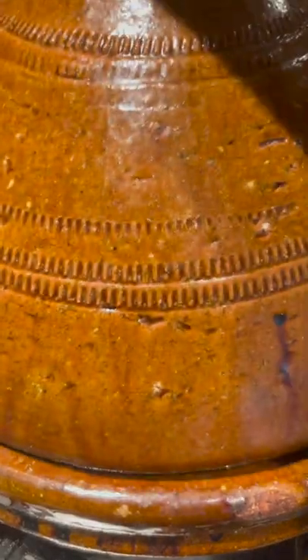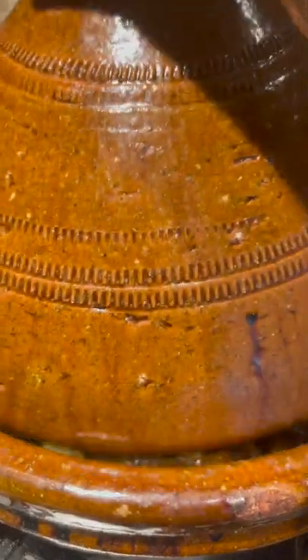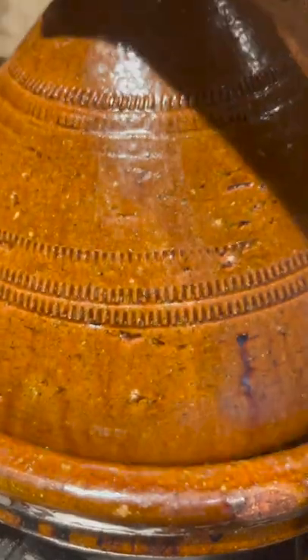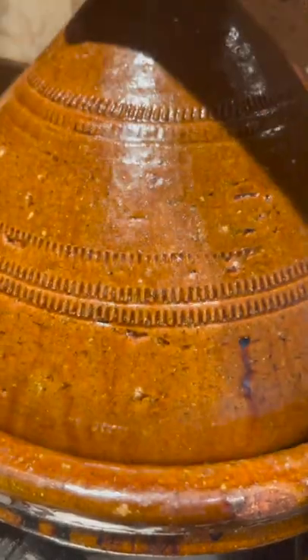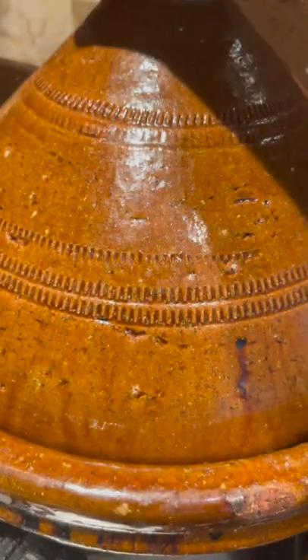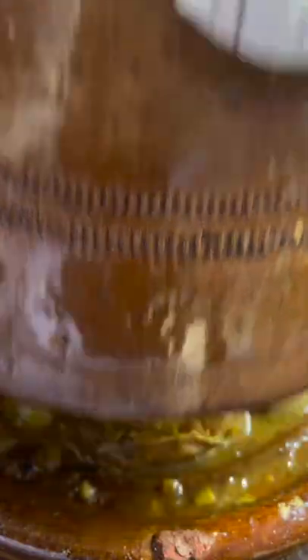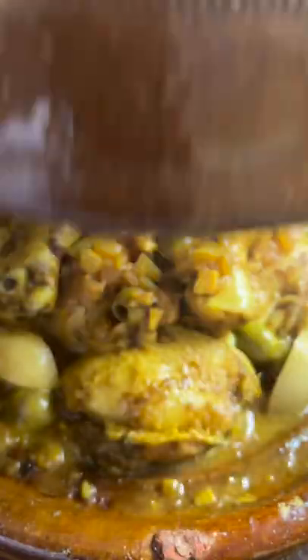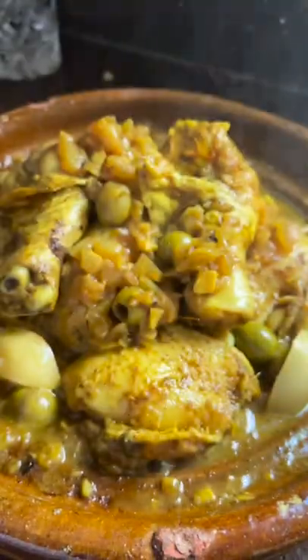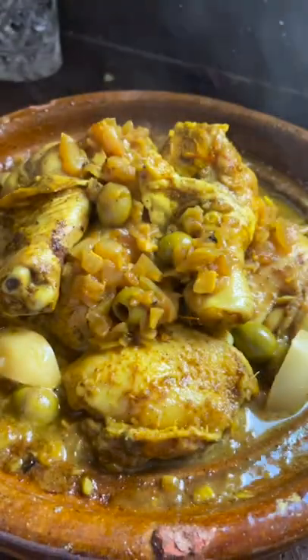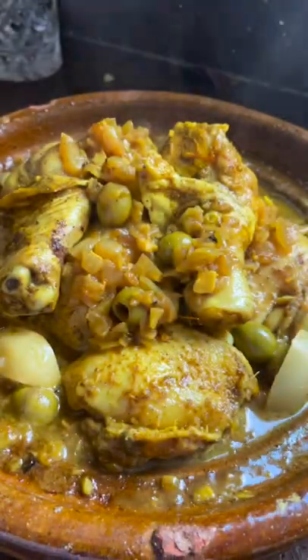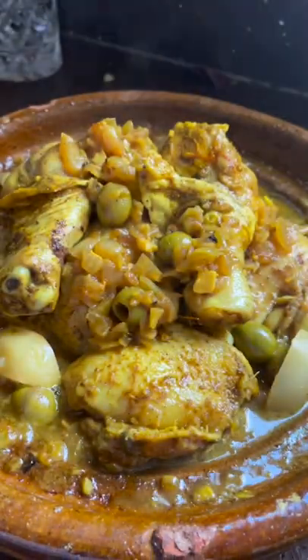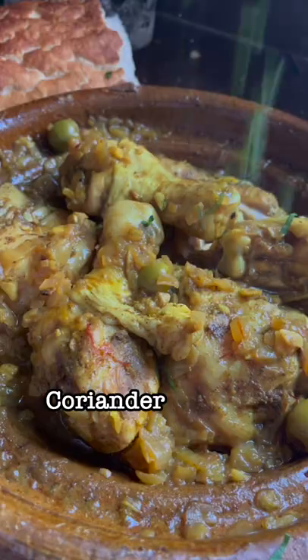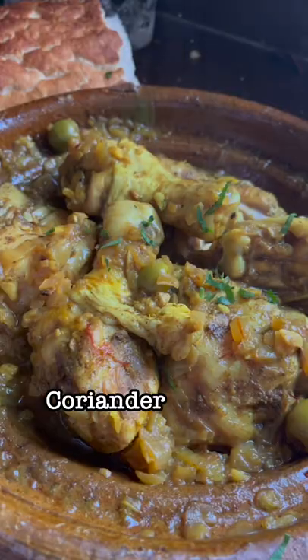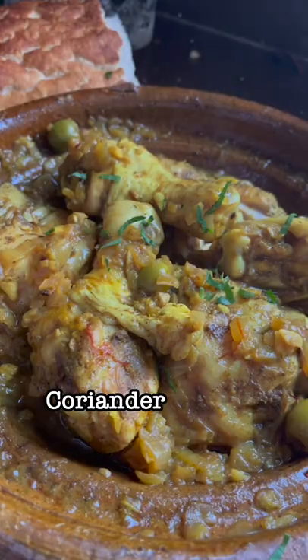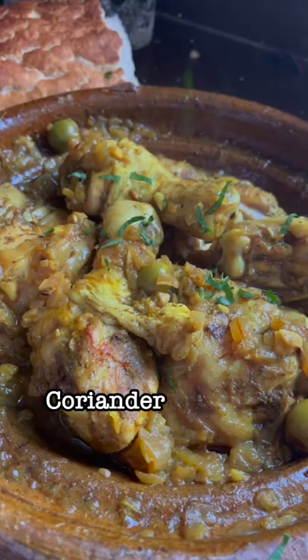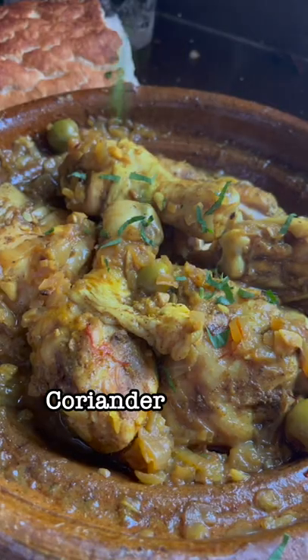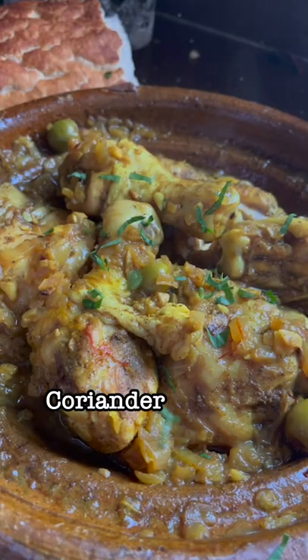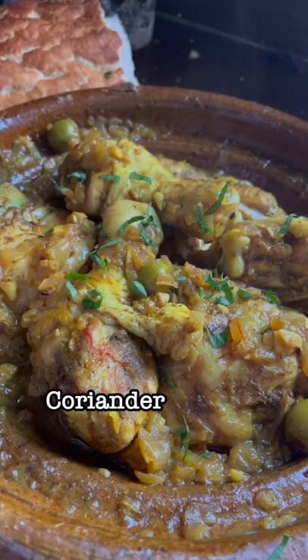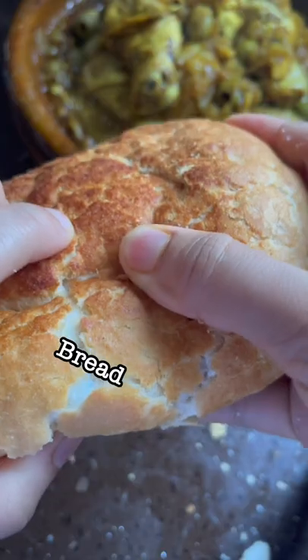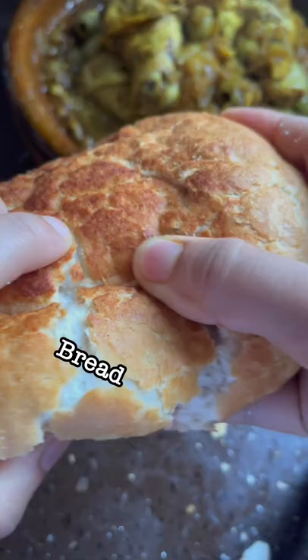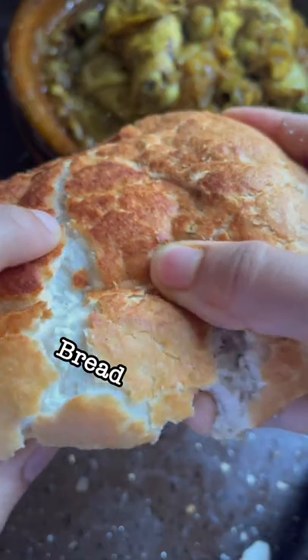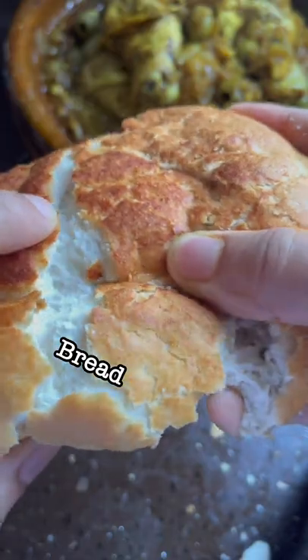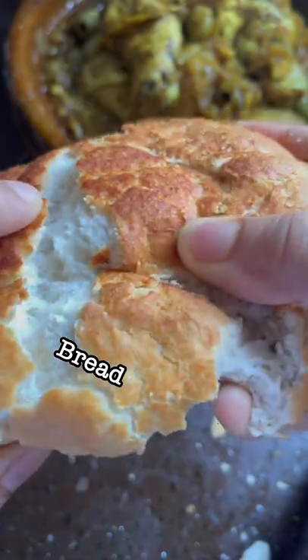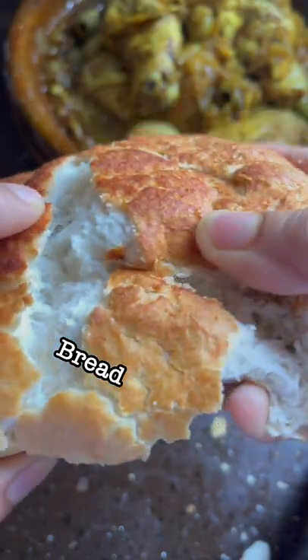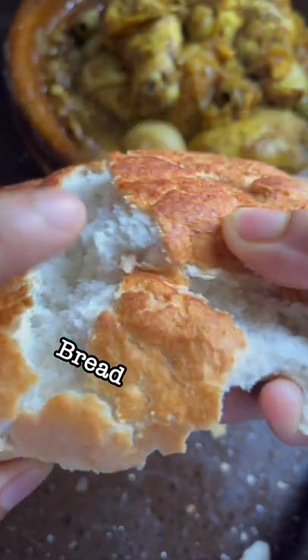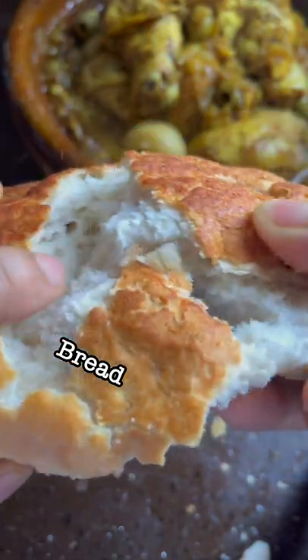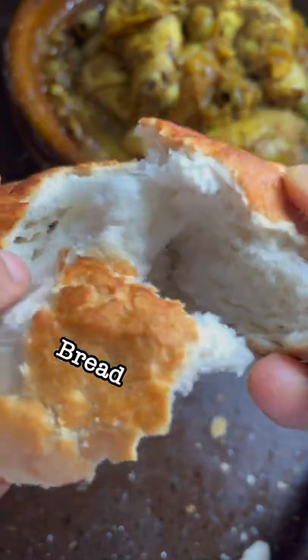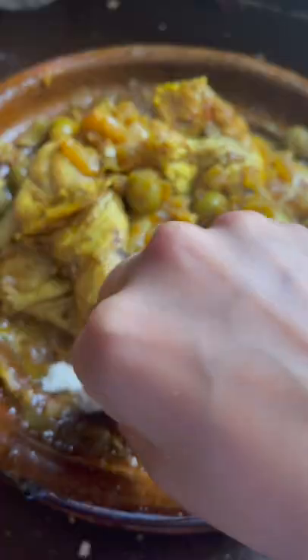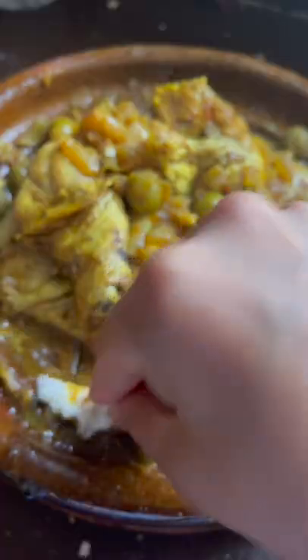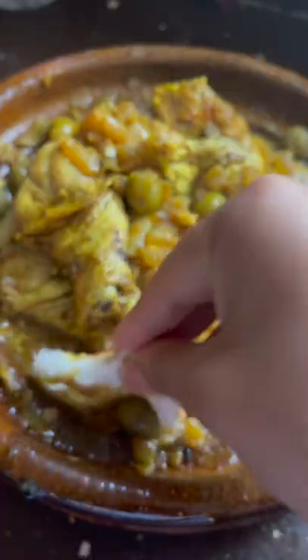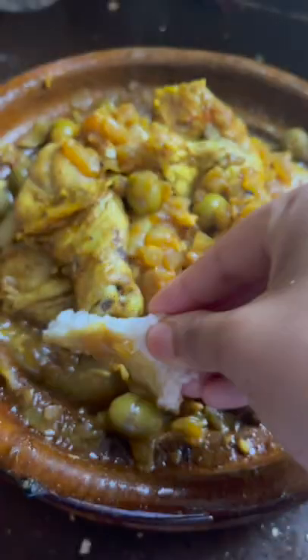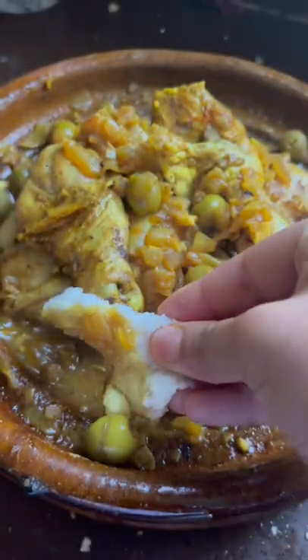Moroccans eat their tajine with bread and nothing else, but feel free to eat yours with a side of couscous or anything else that makes you happy.